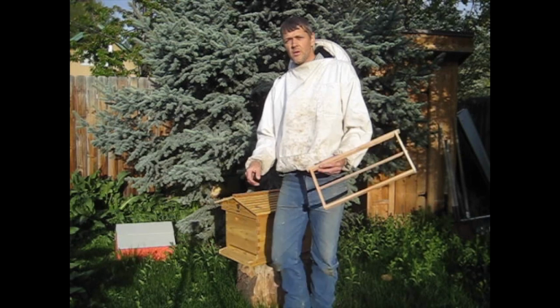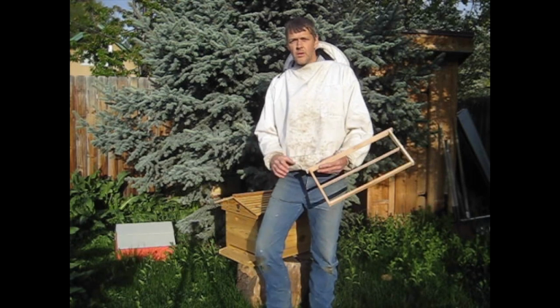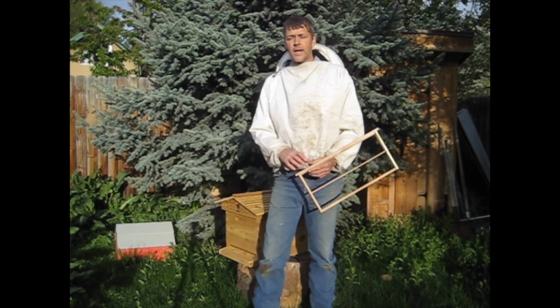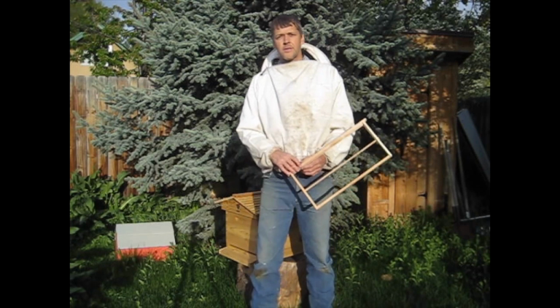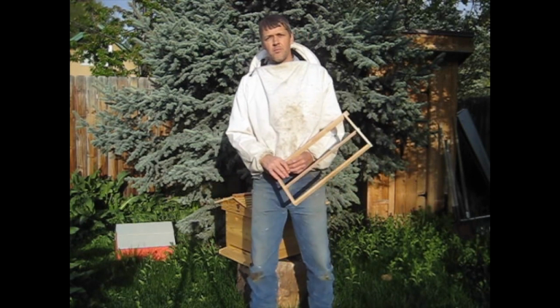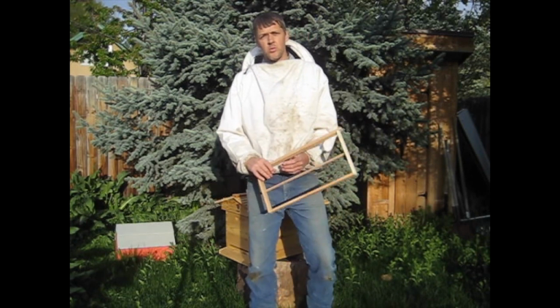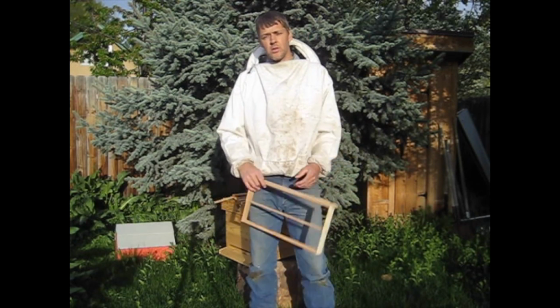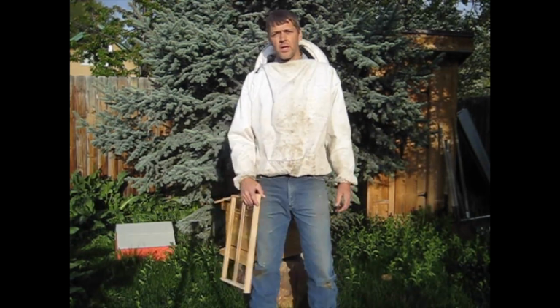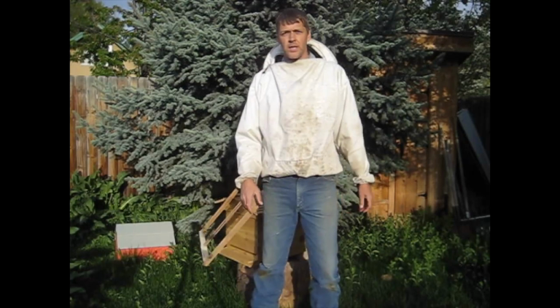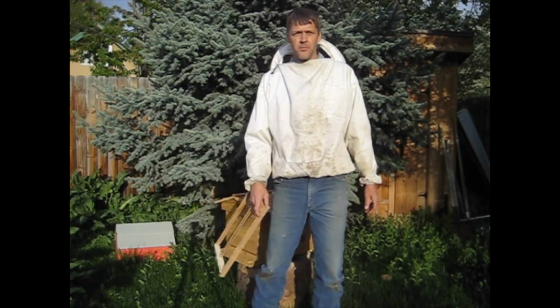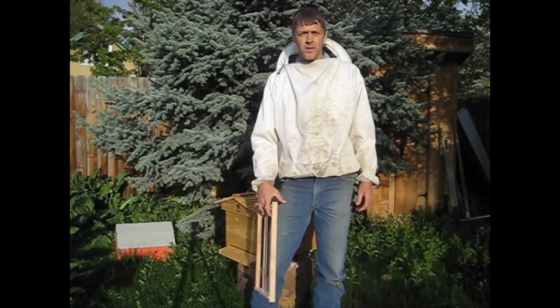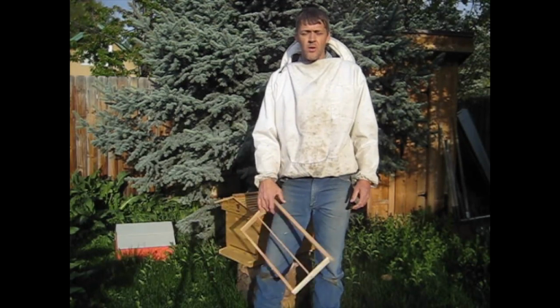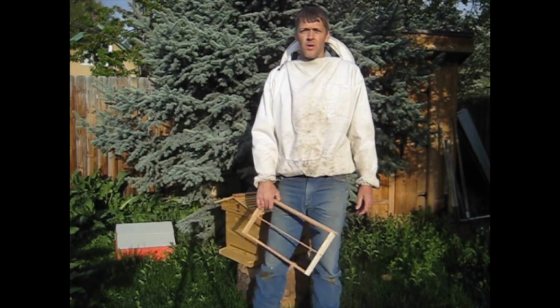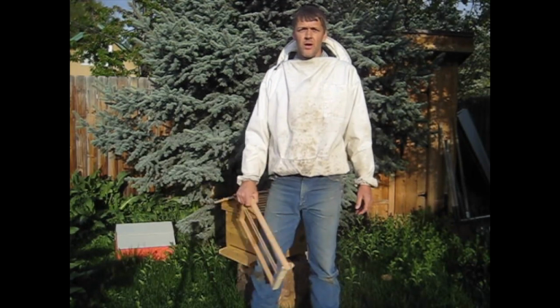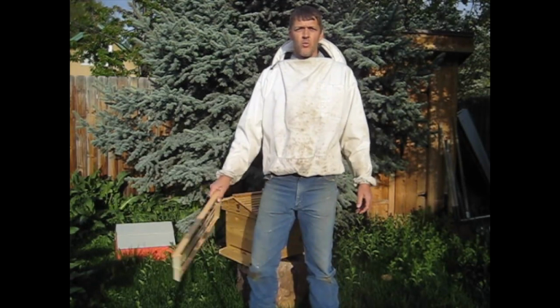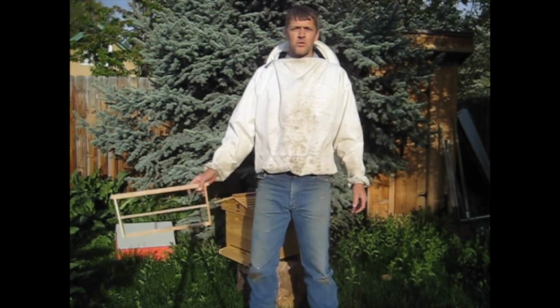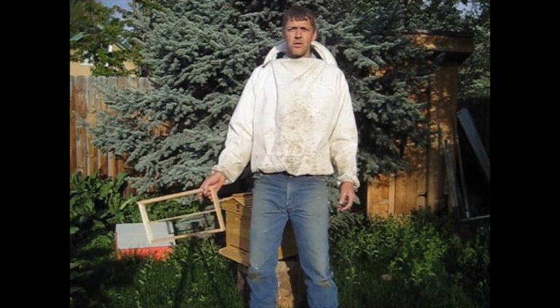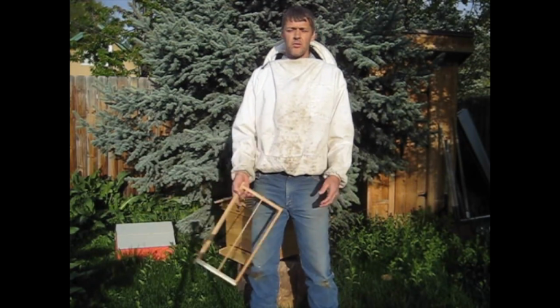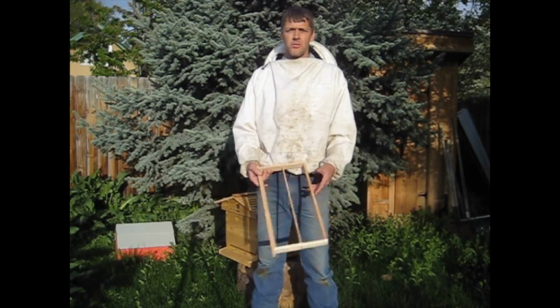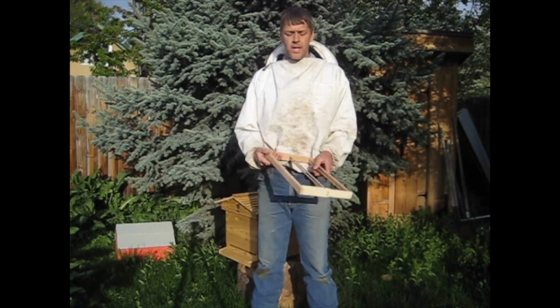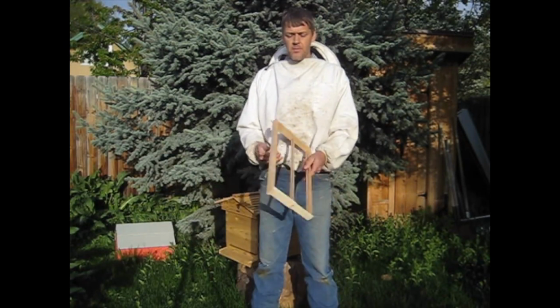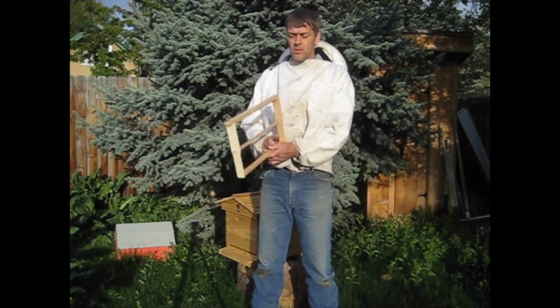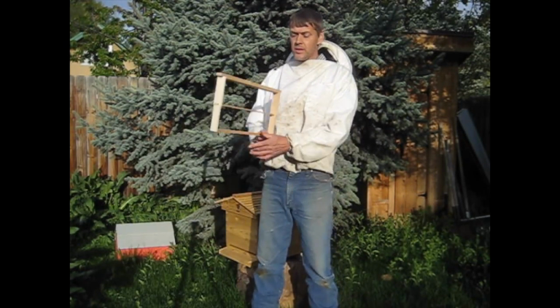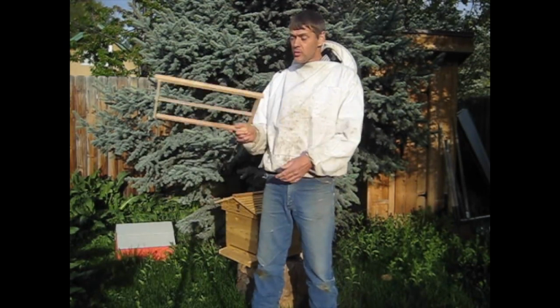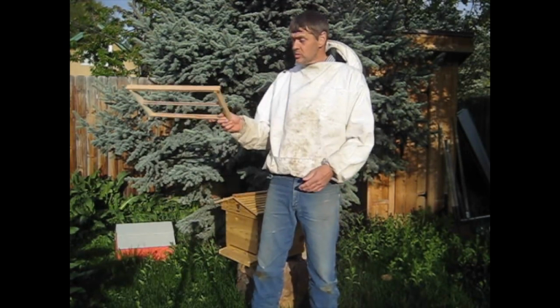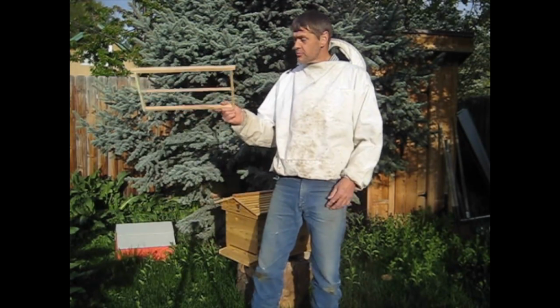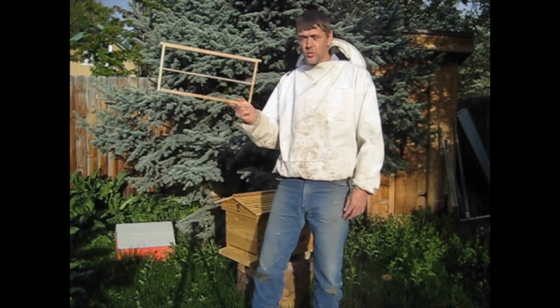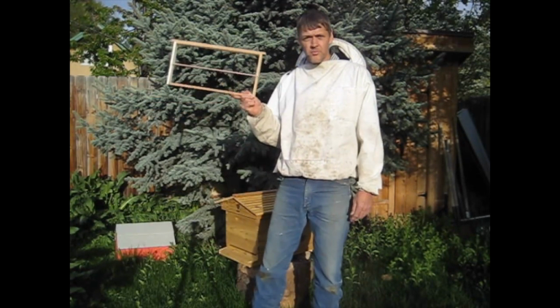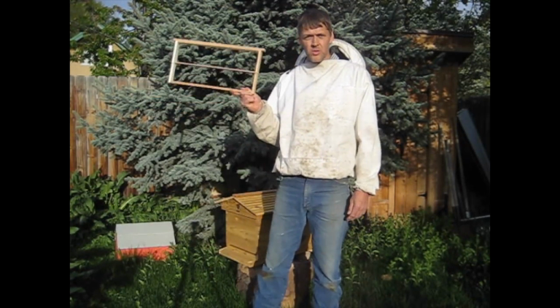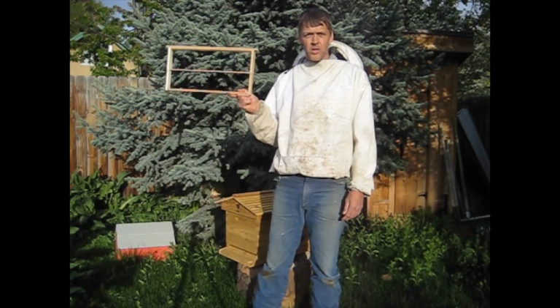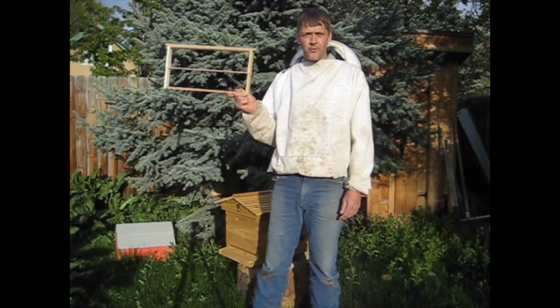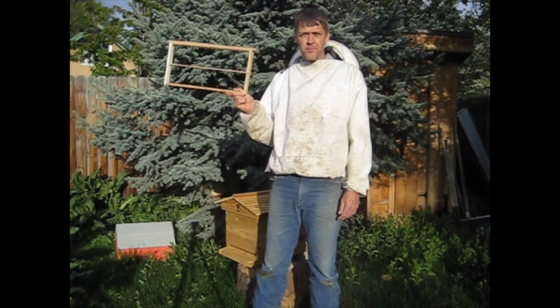Hi, Stan Moulton at The Honey Company. I want to talk to you today about another use for the middle bar frame.